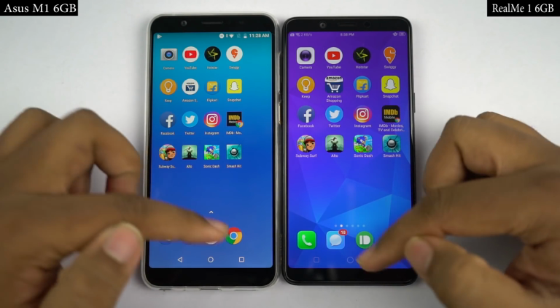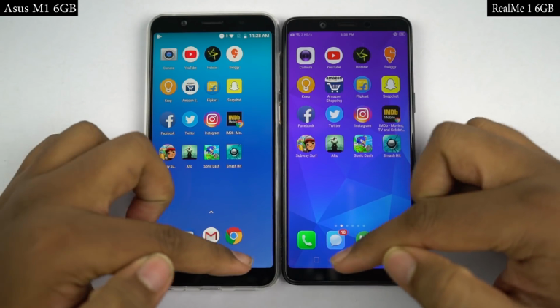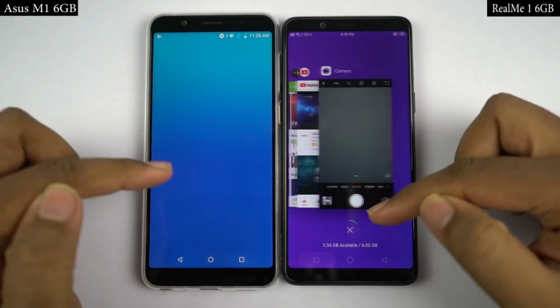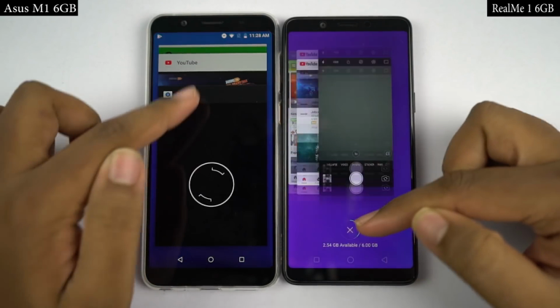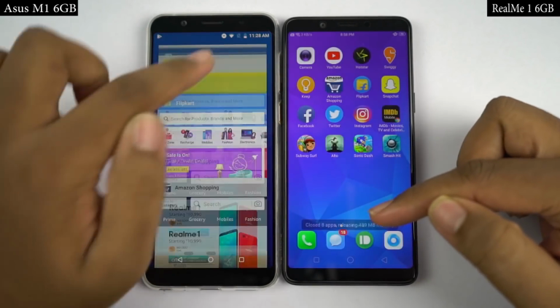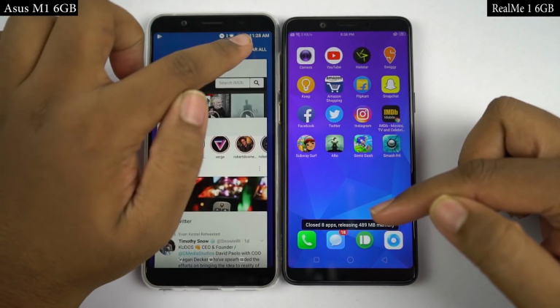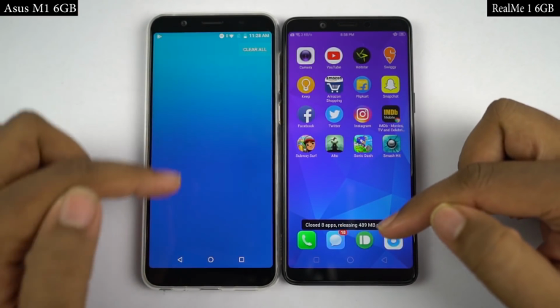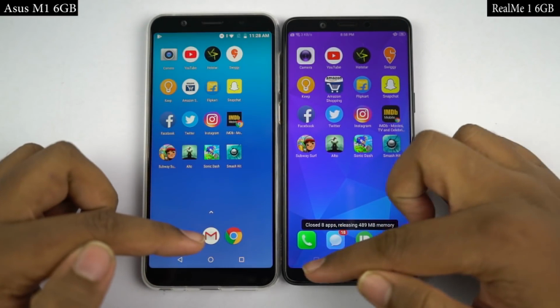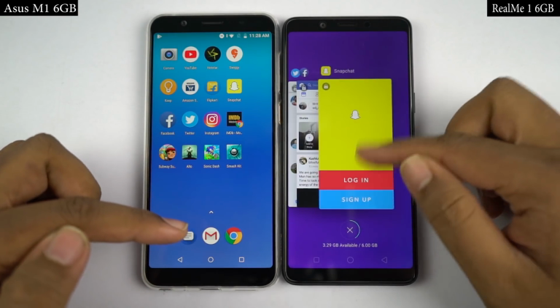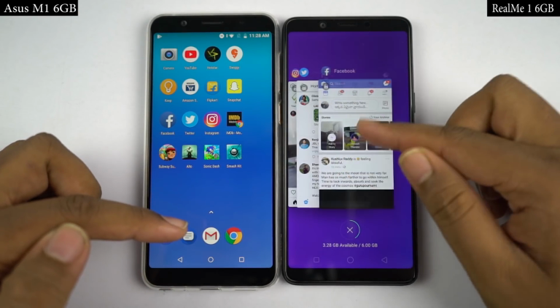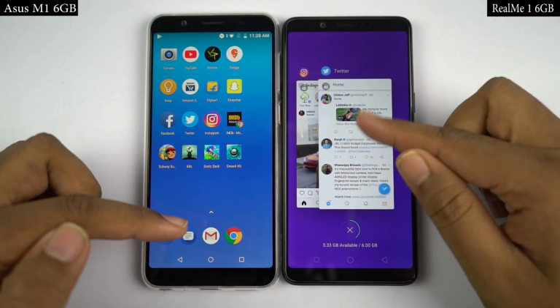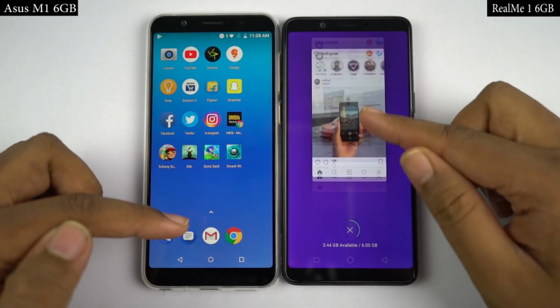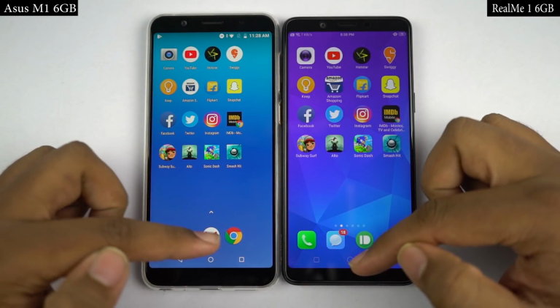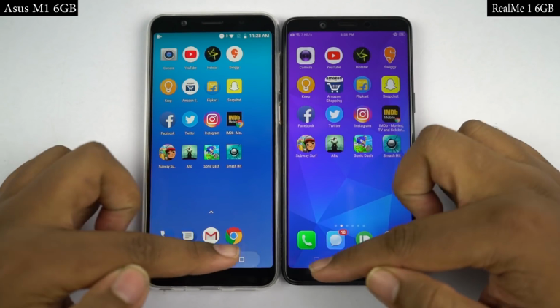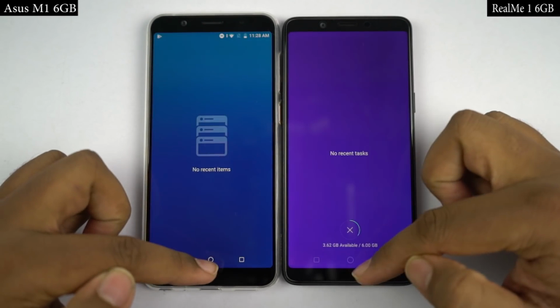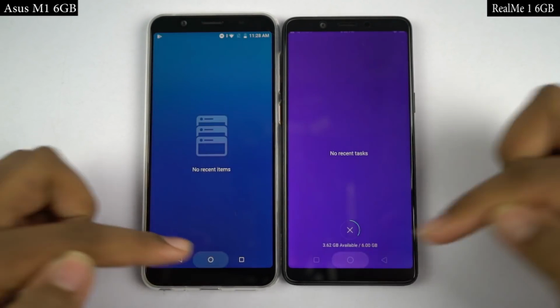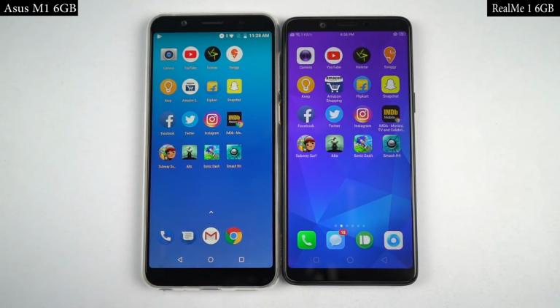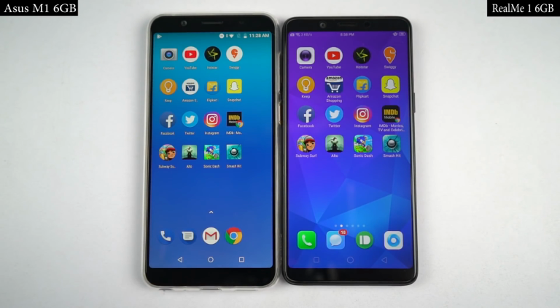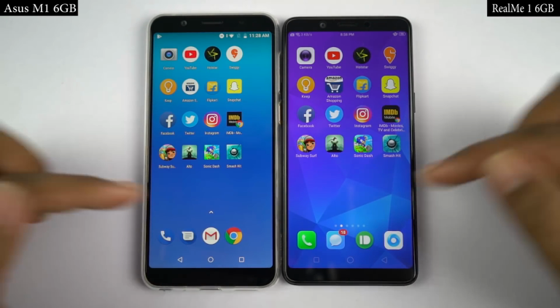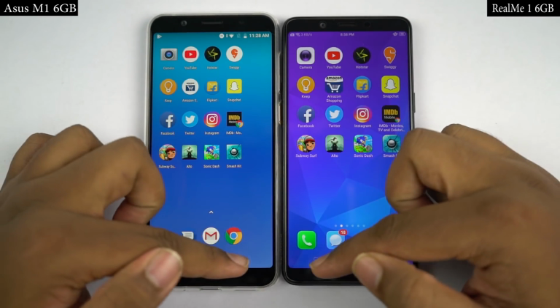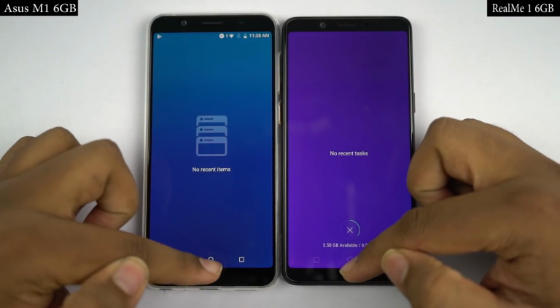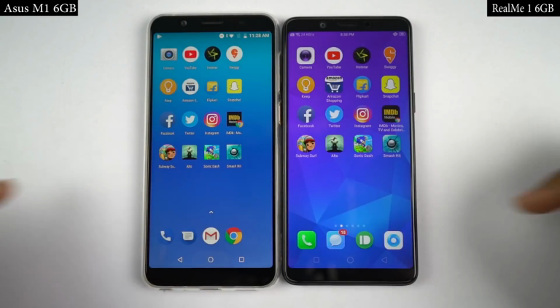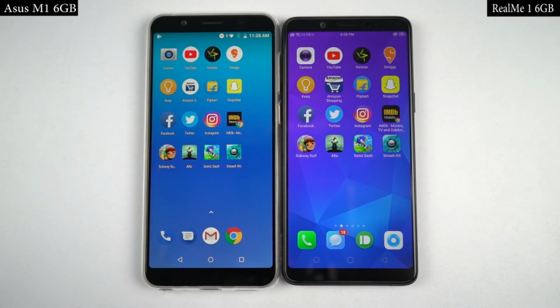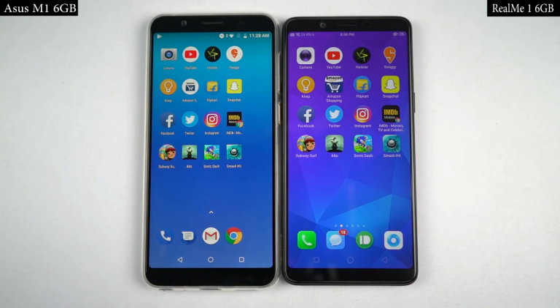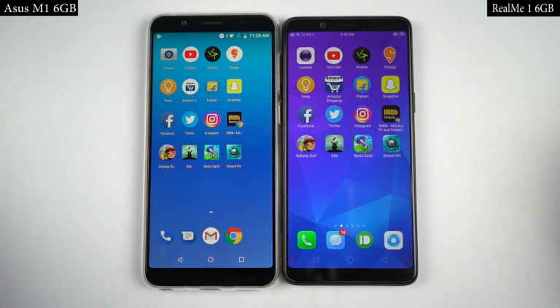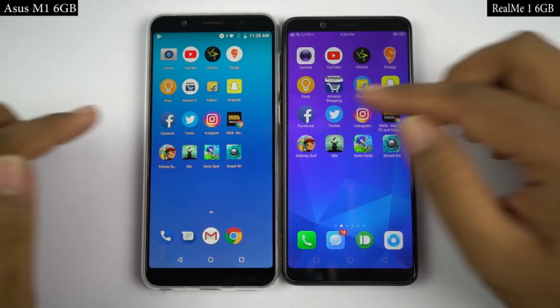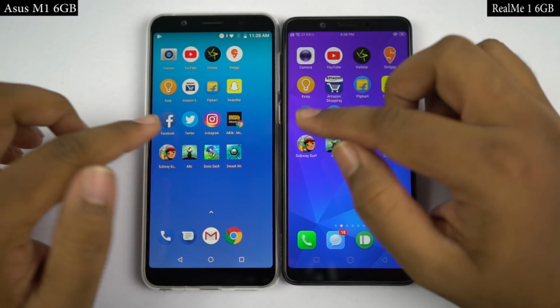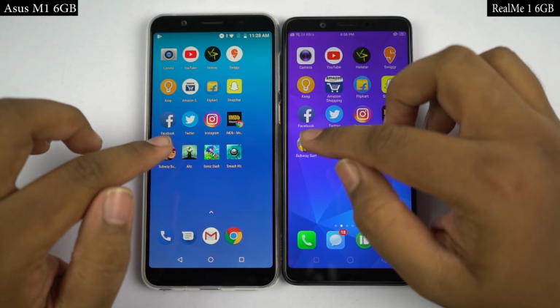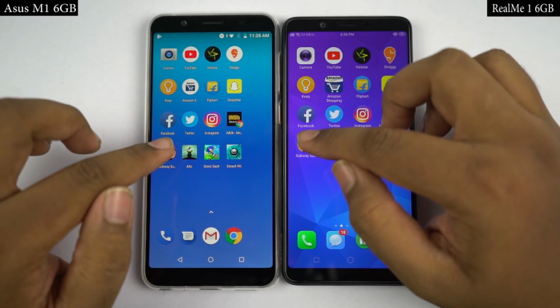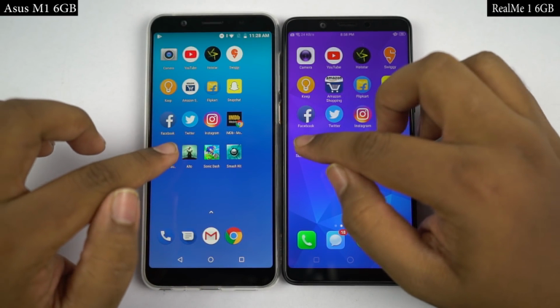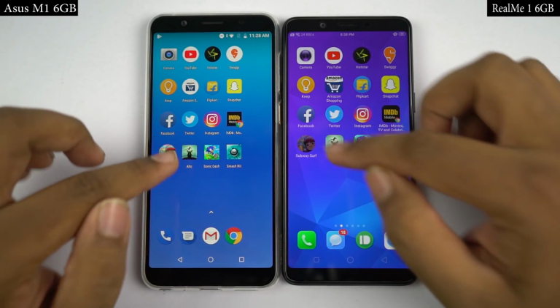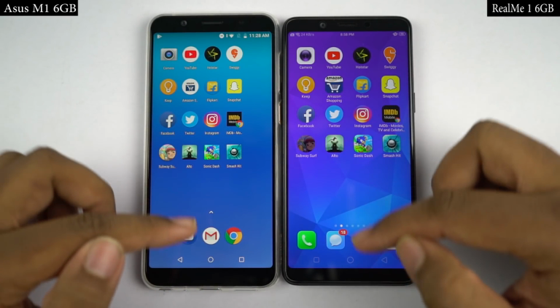Now for the gaming speed test, I'll open the last 4 games on both phones at the same time, and you can see which phone opens them faster.